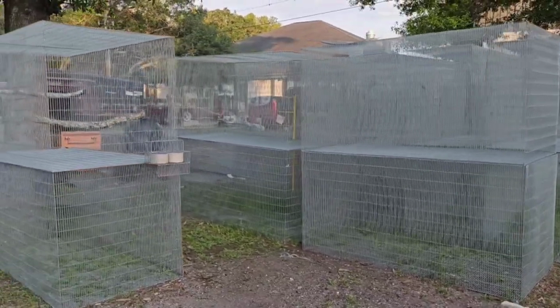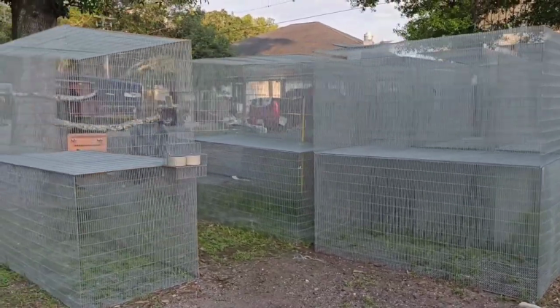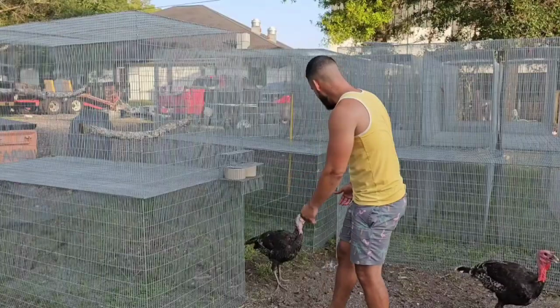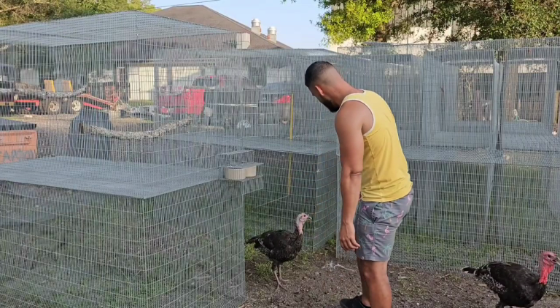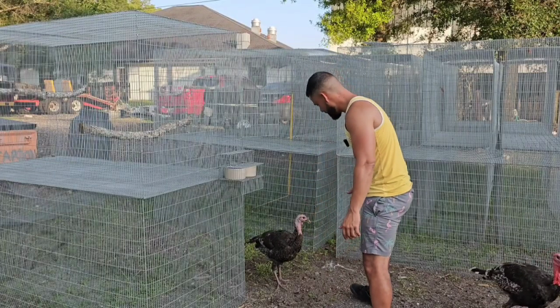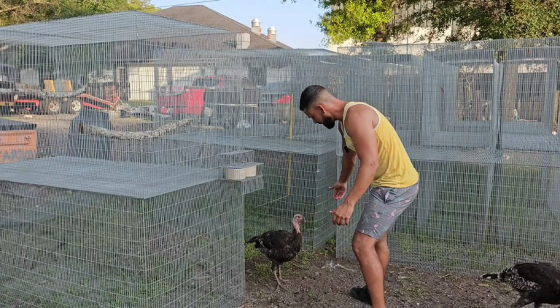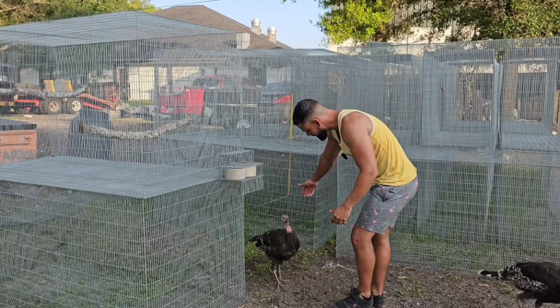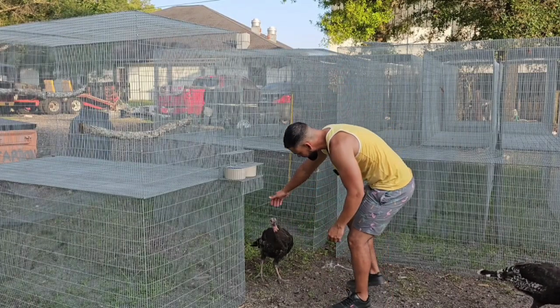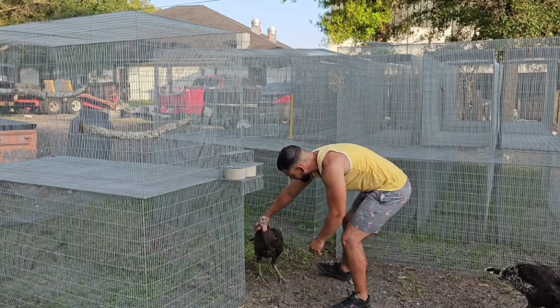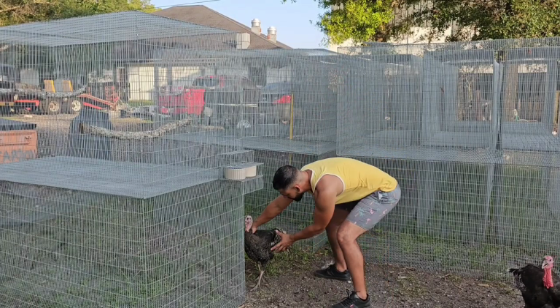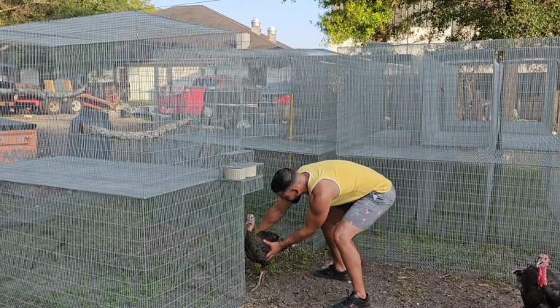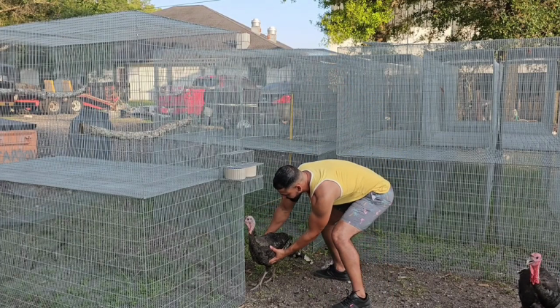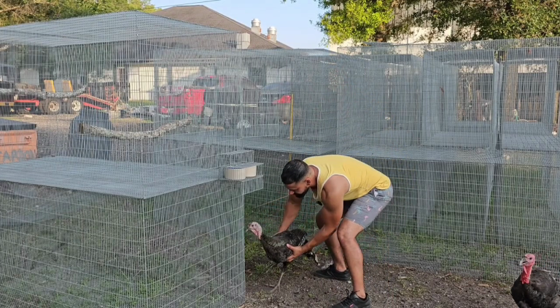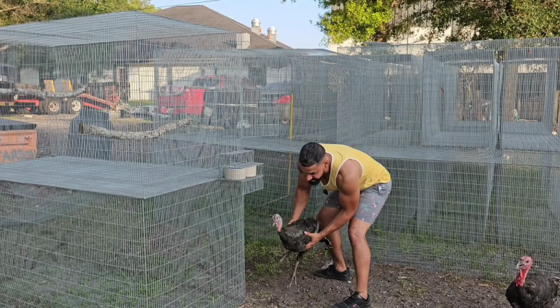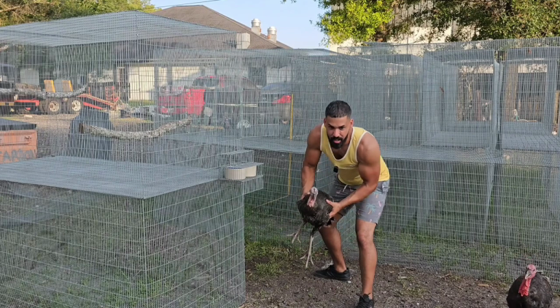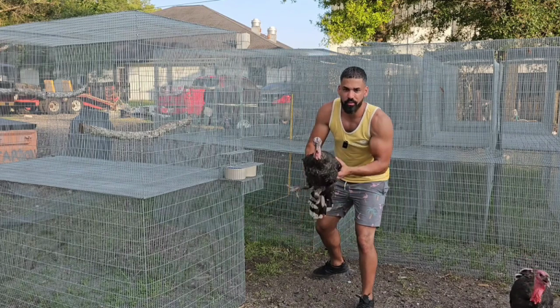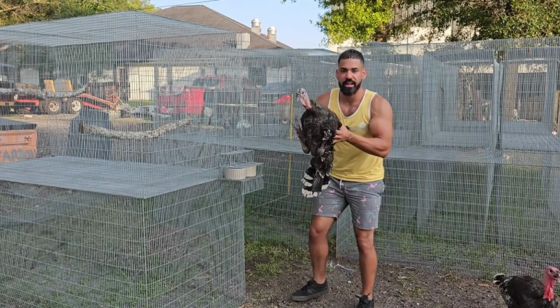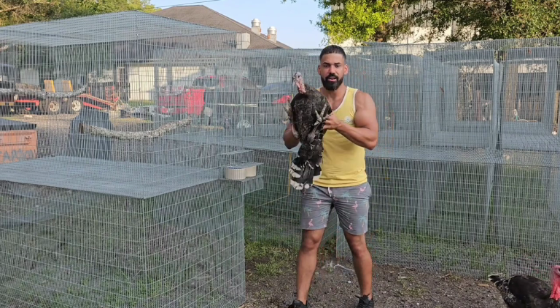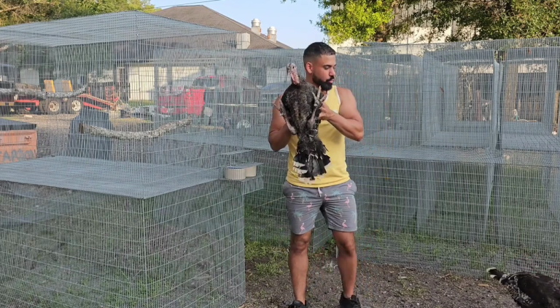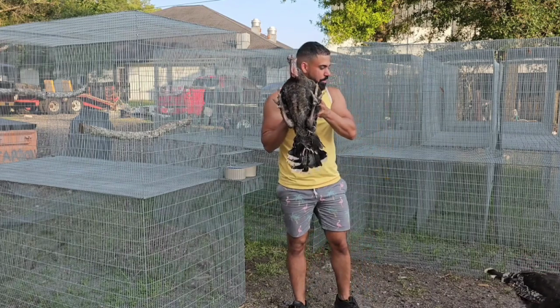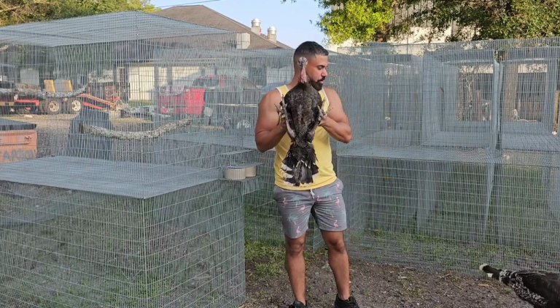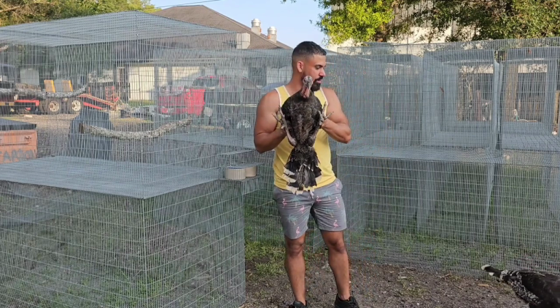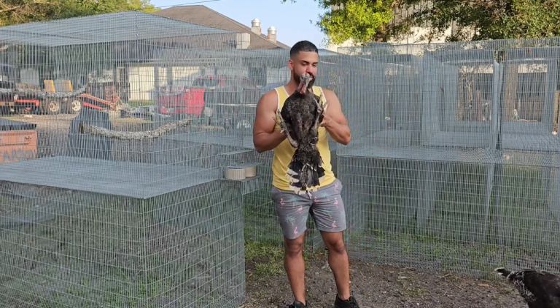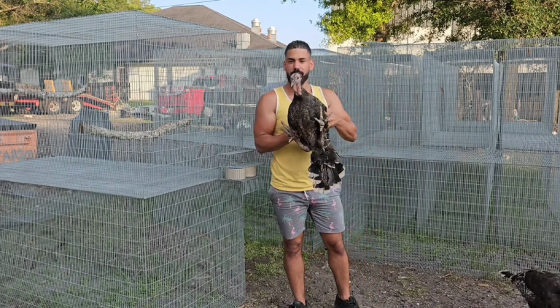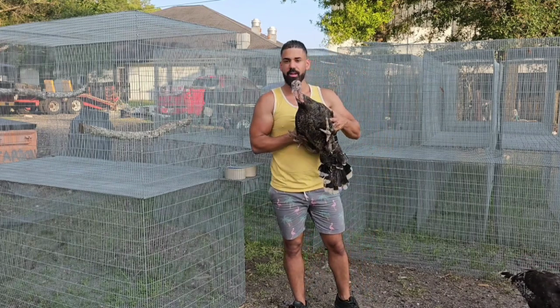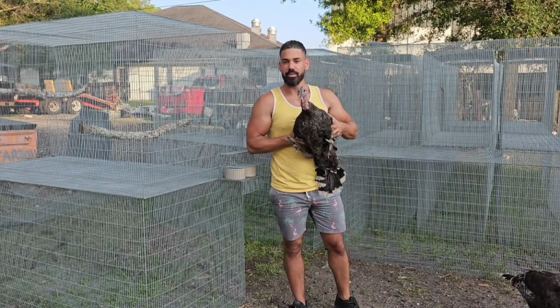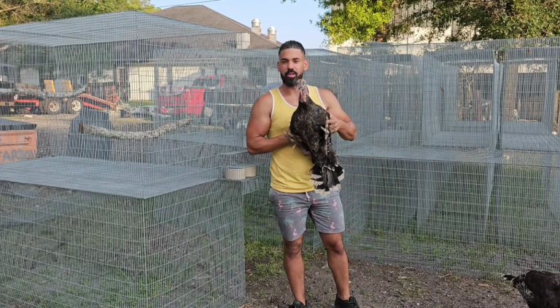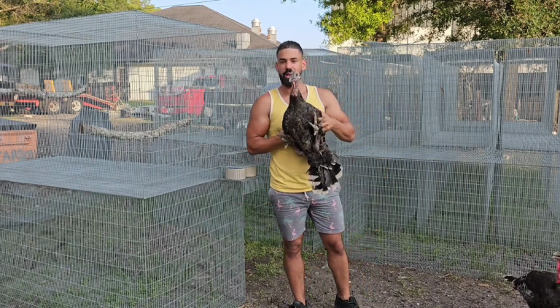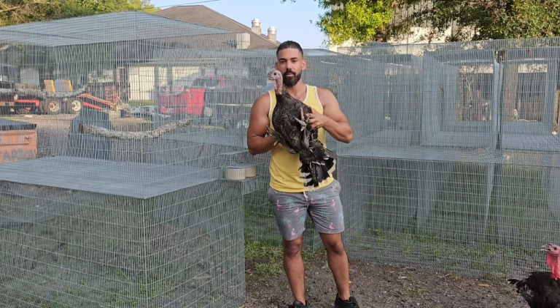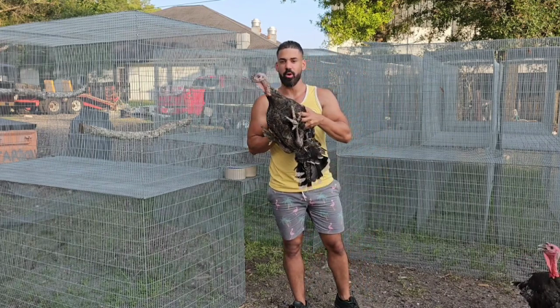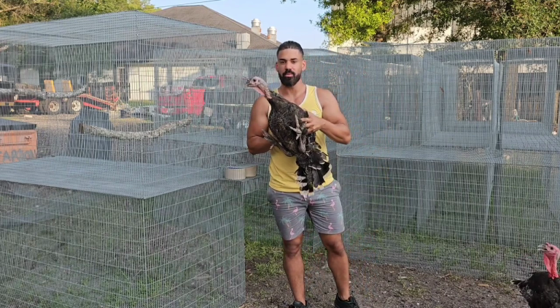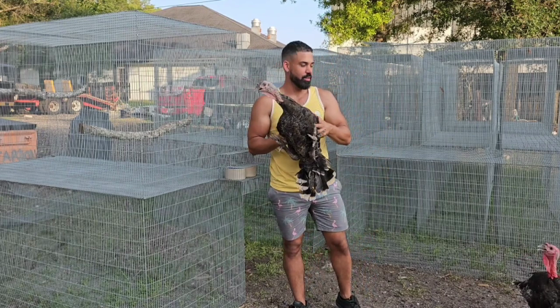Hey buddy, come here — say hi to the camera. This is another one. They hang out in a group of three — there's three of them here, but they're always following me wherever I go.